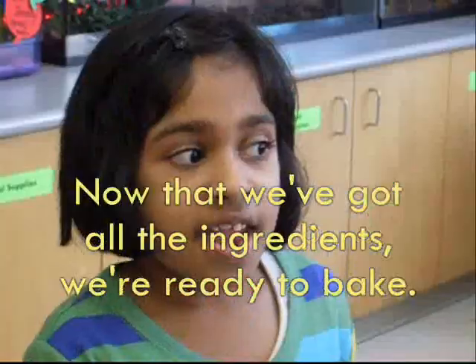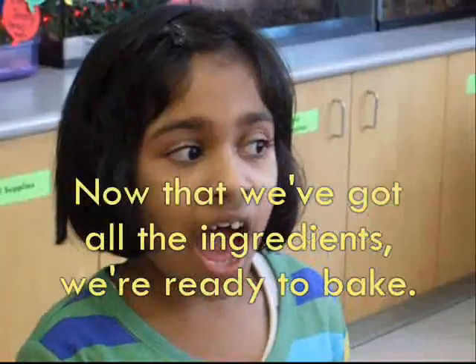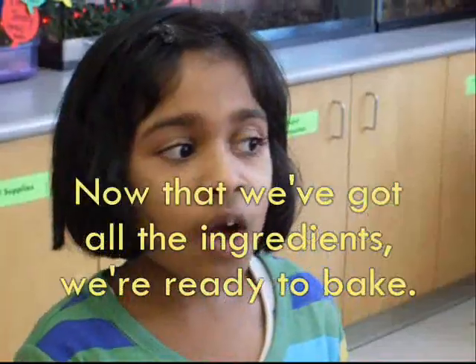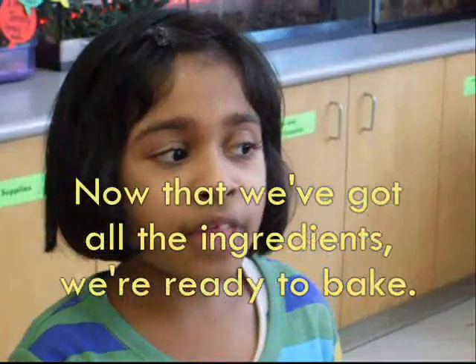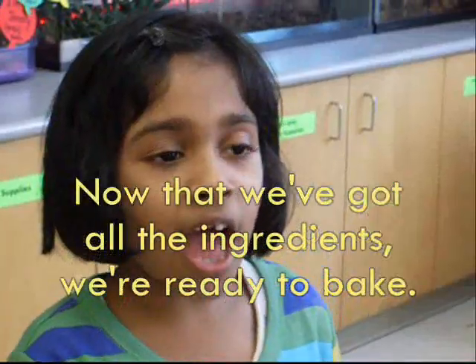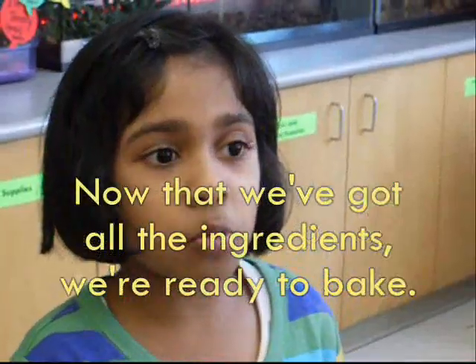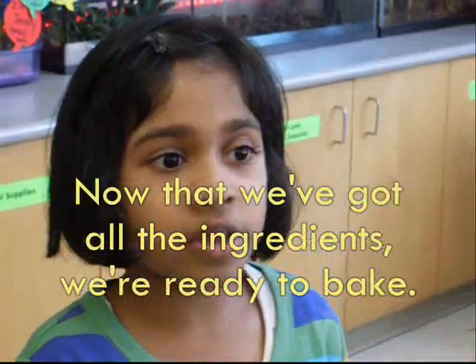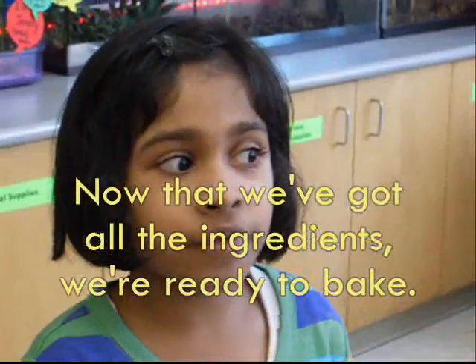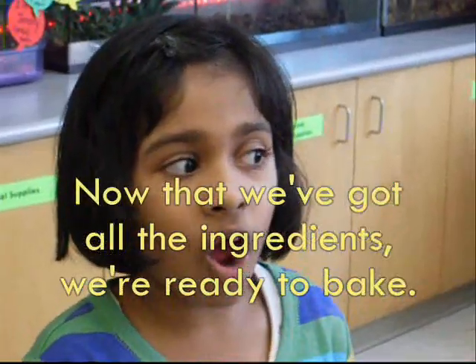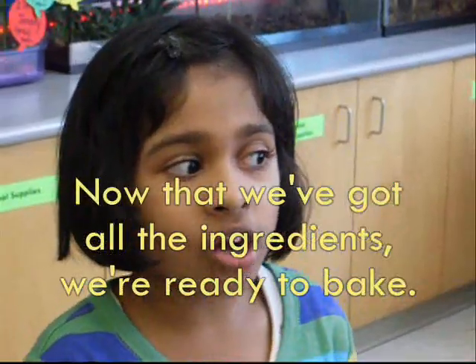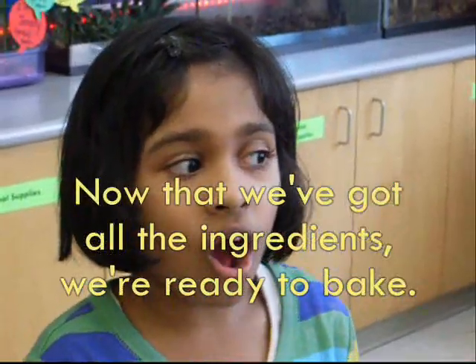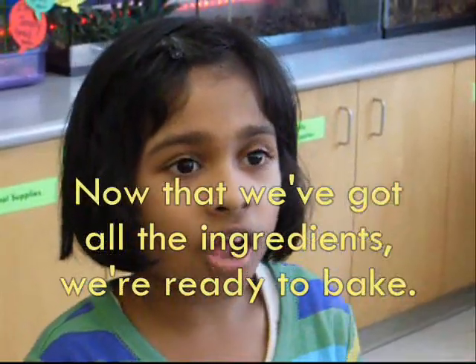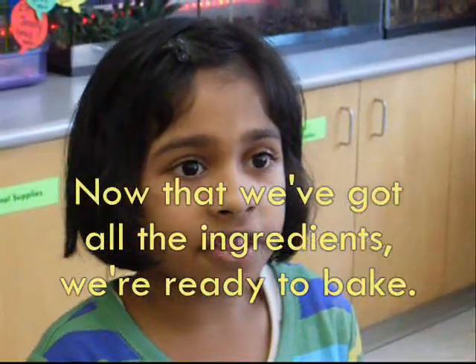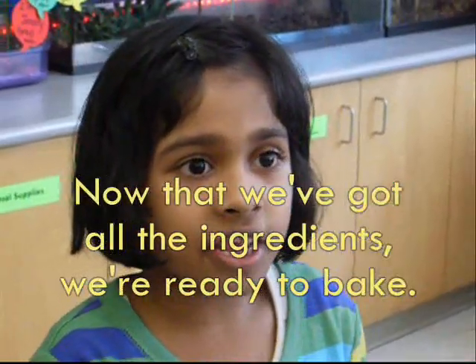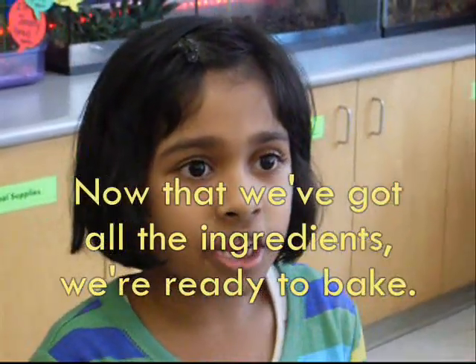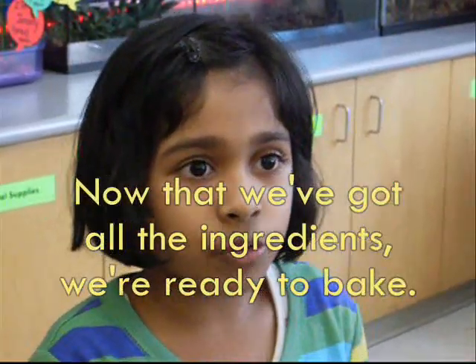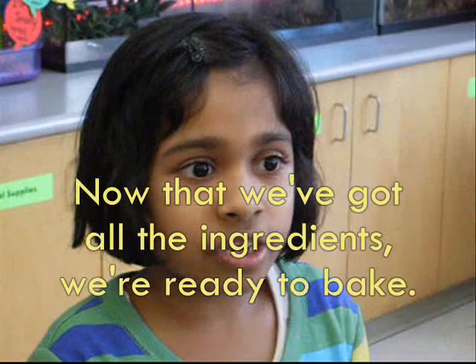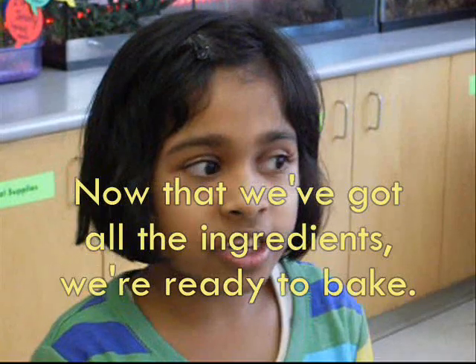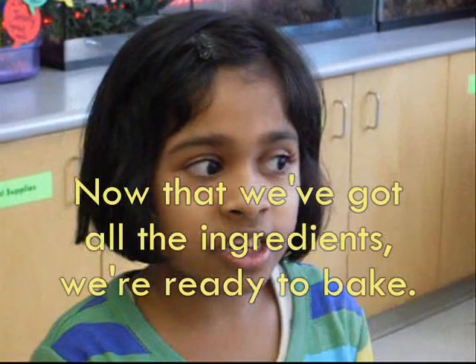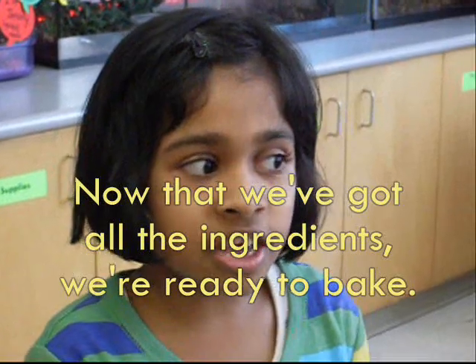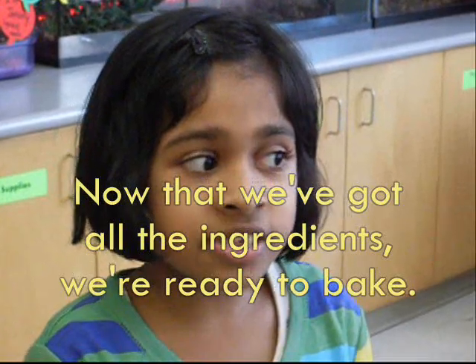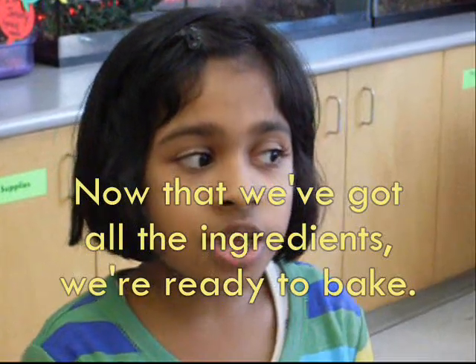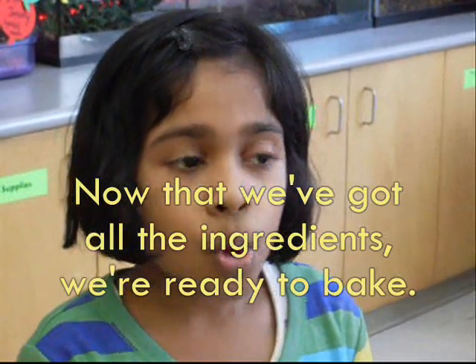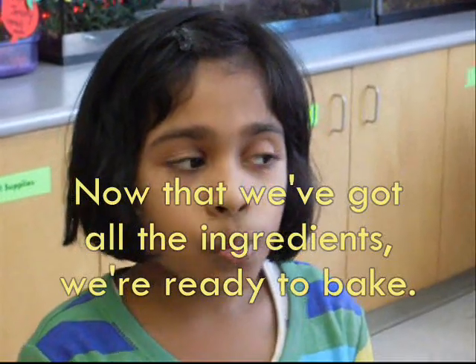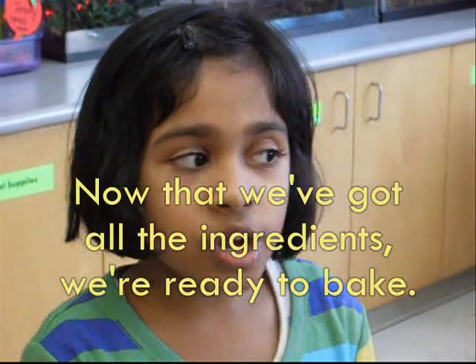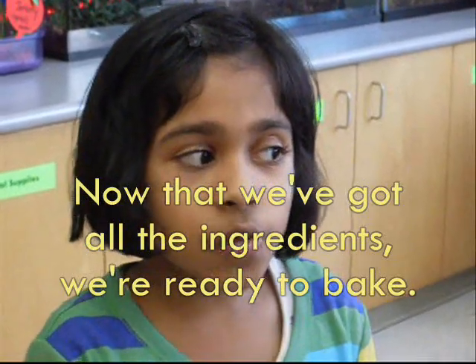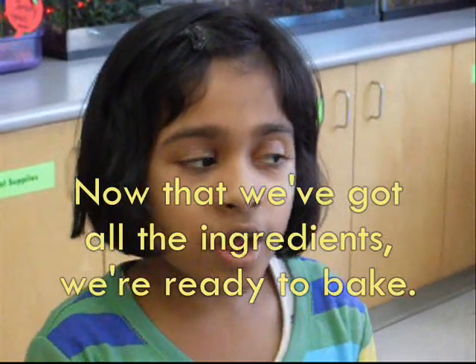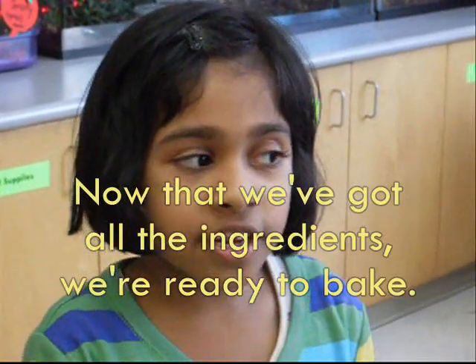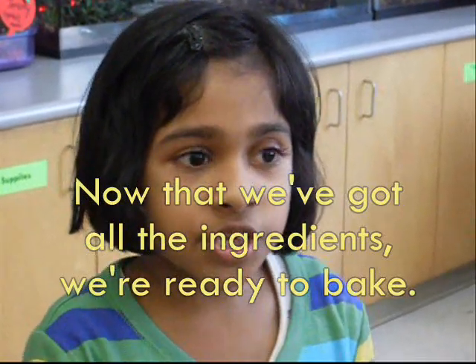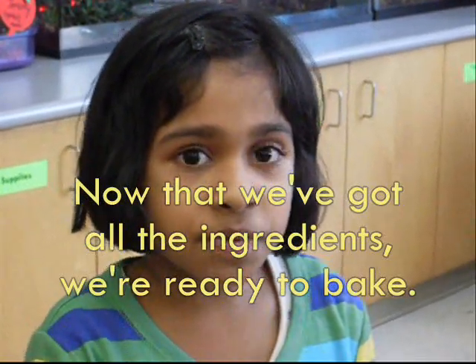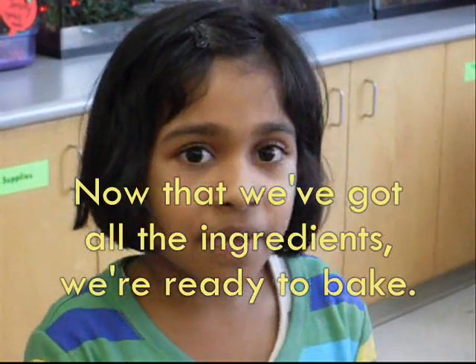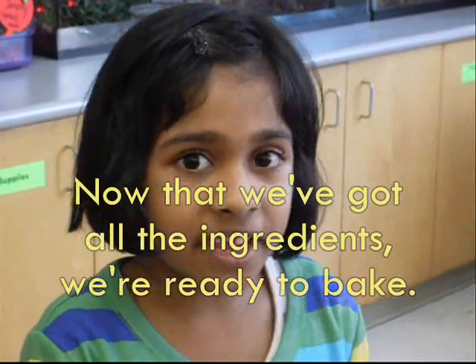Now that we've got all the ingredients, we are ready to bake.